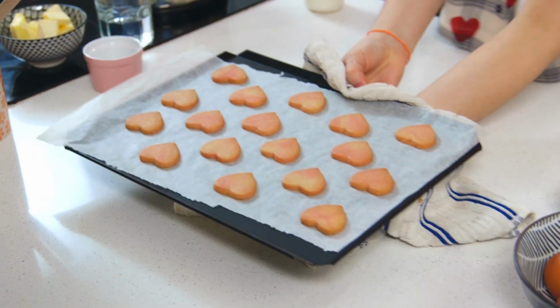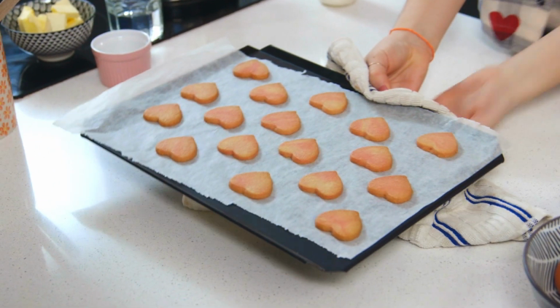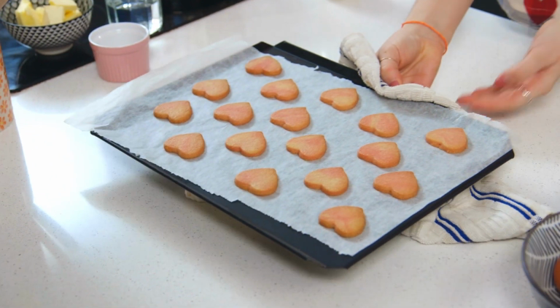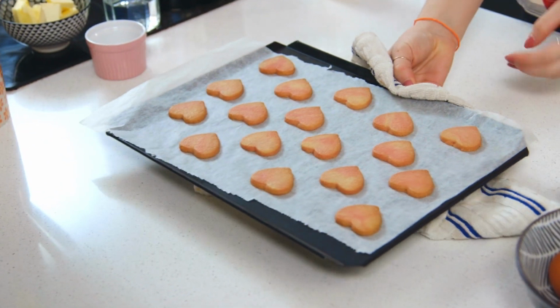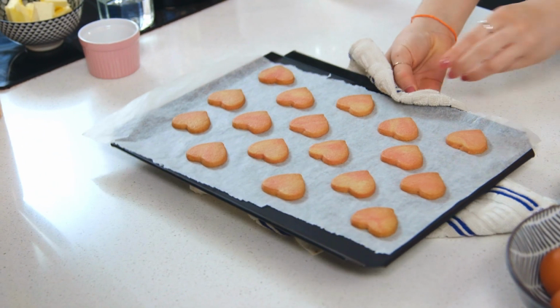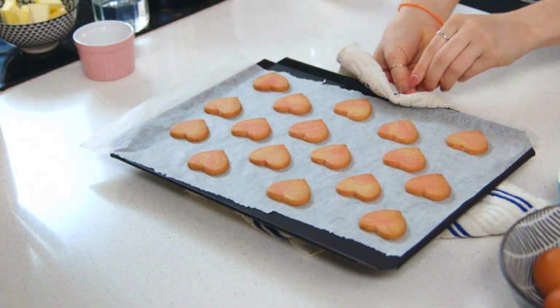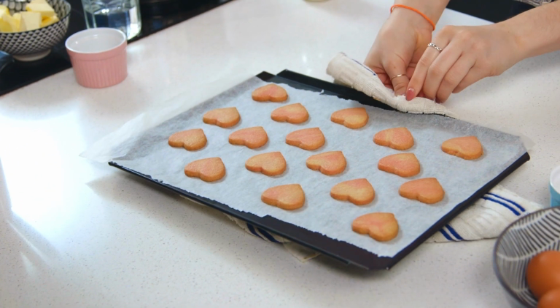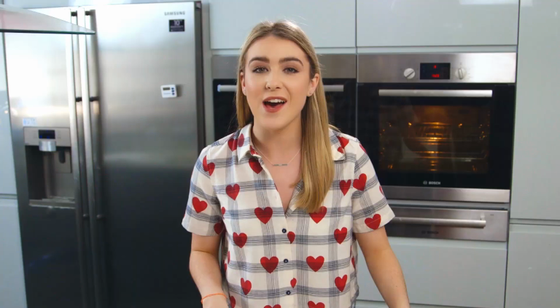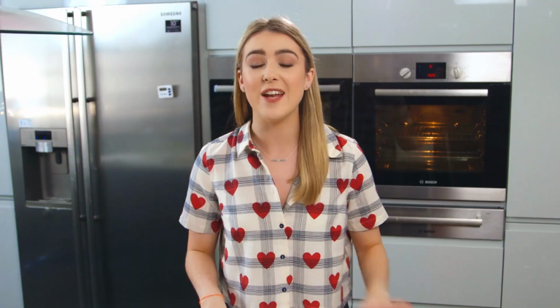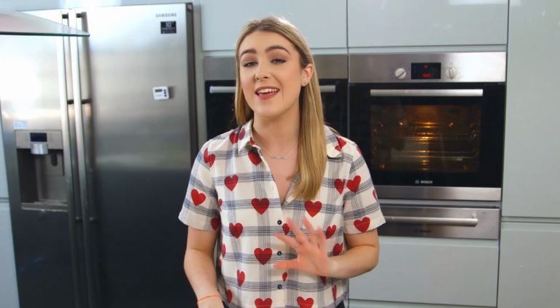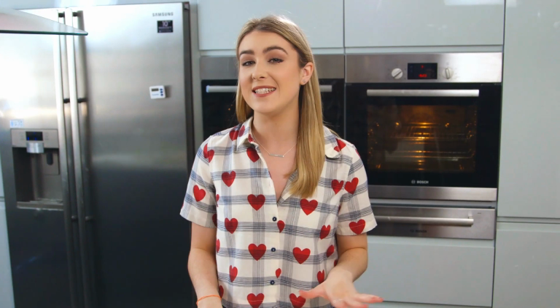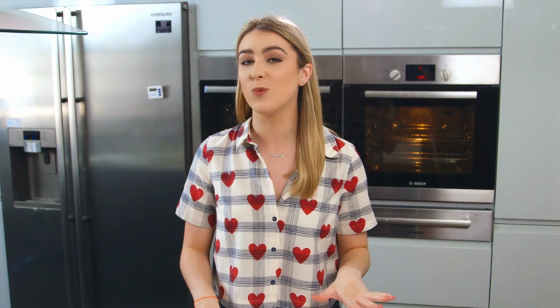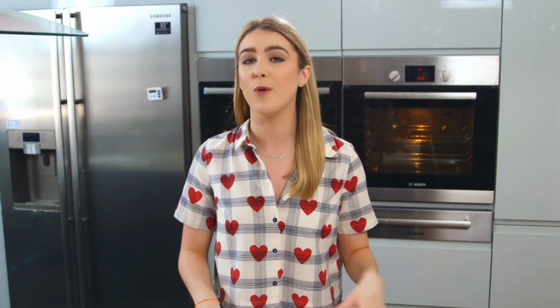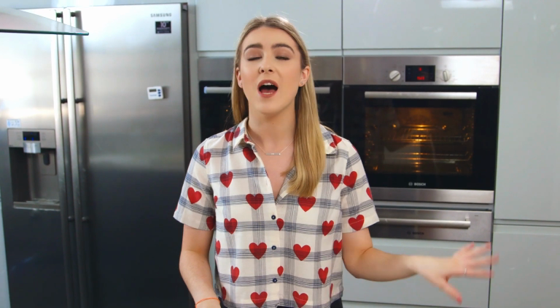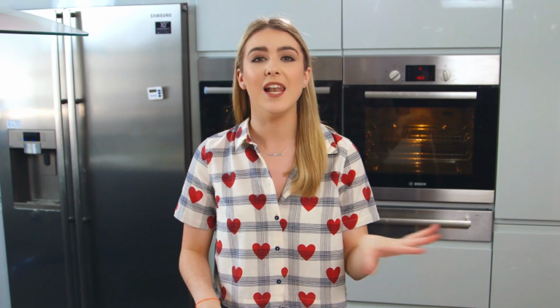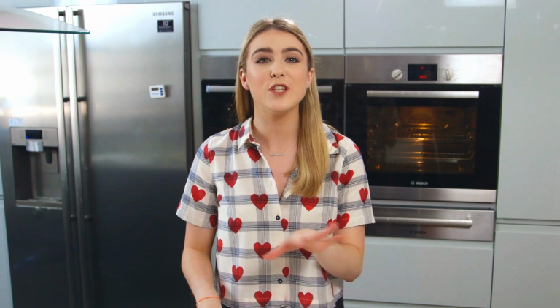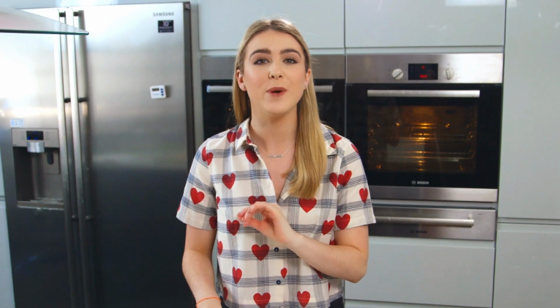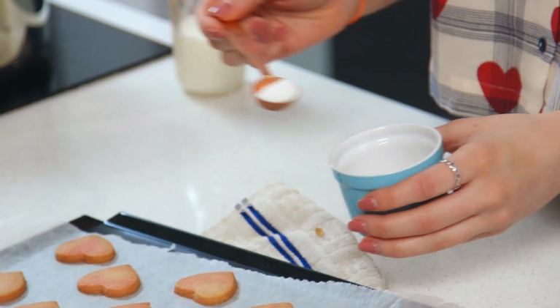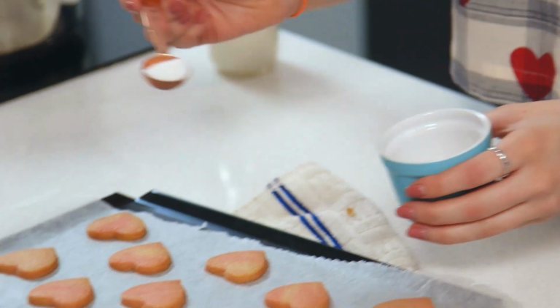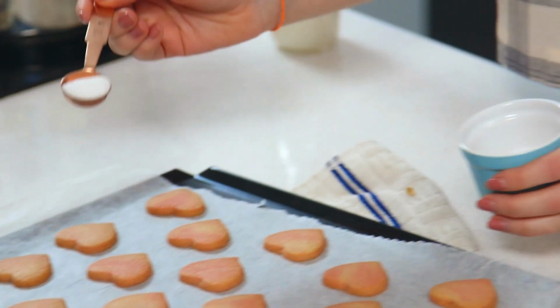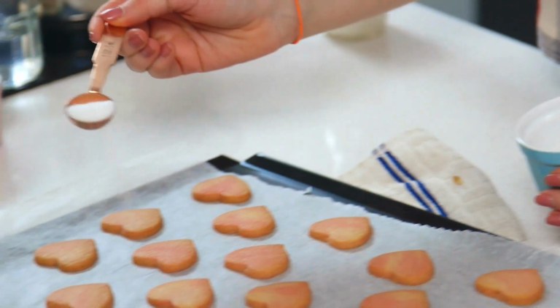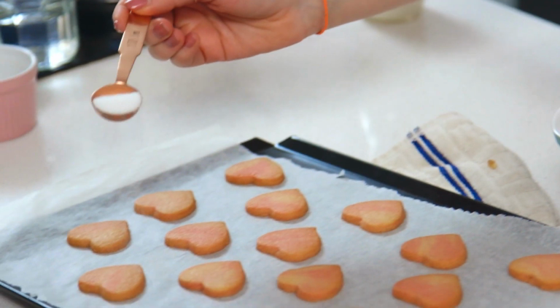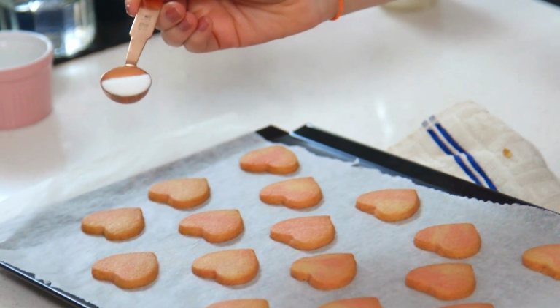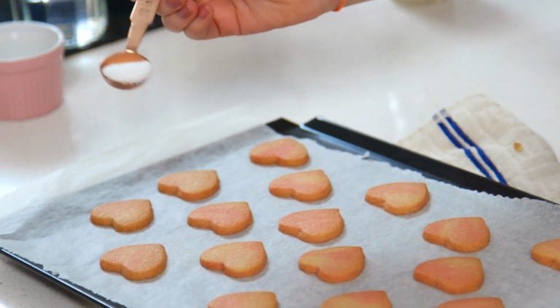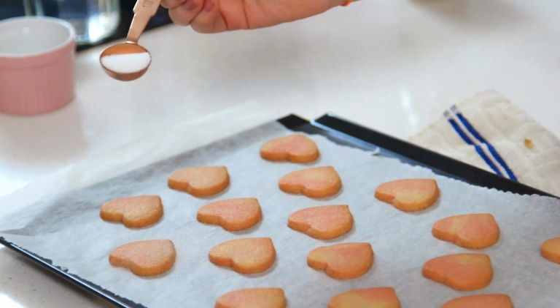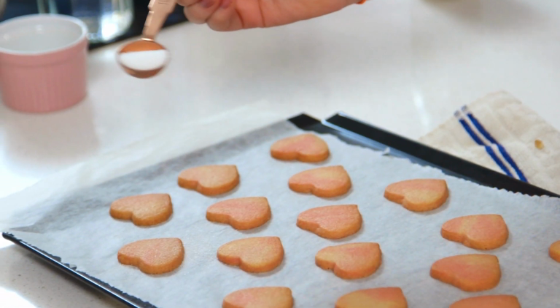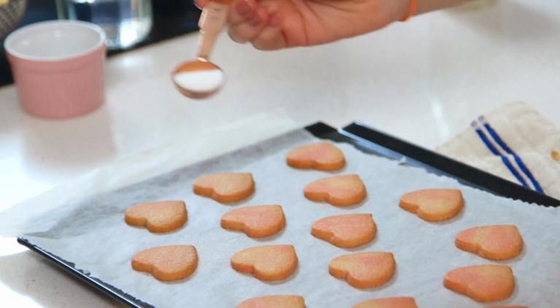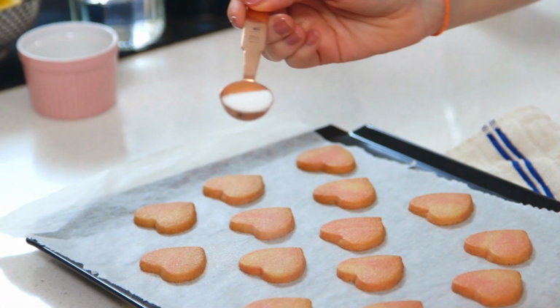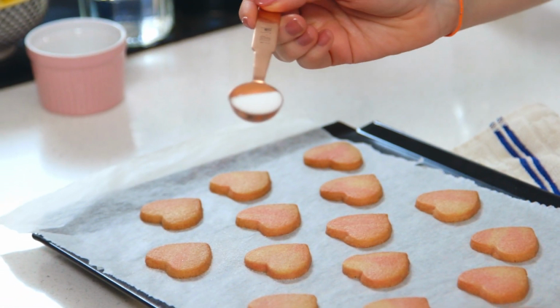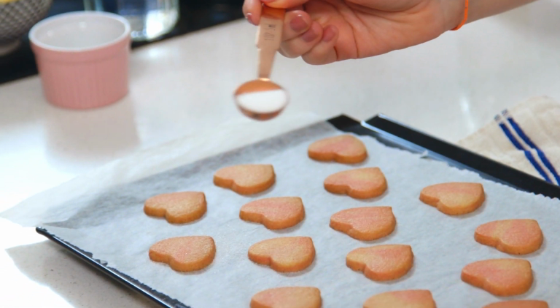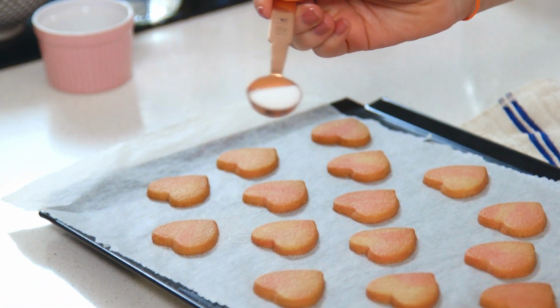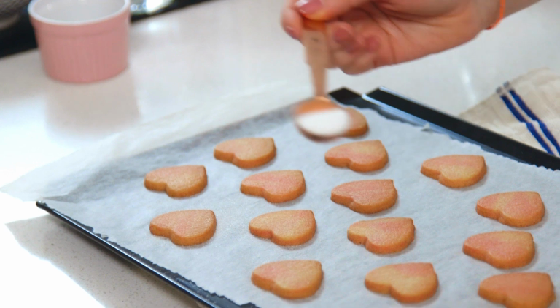Once my cookies are out of the oven and they're still warm, I love to sprinkle over some caster sugar to make them even more delicious.